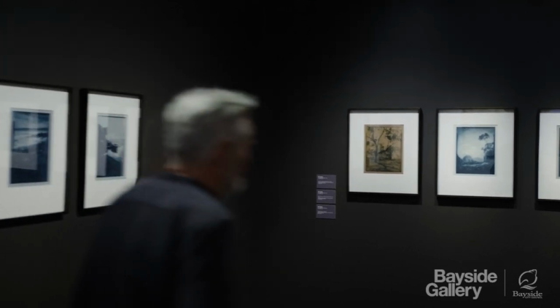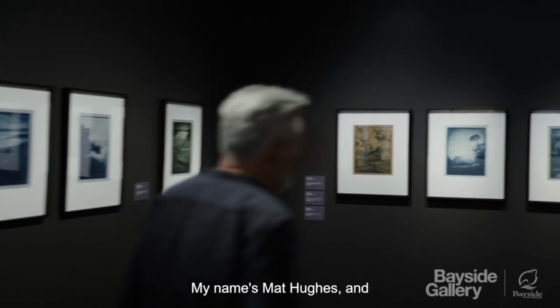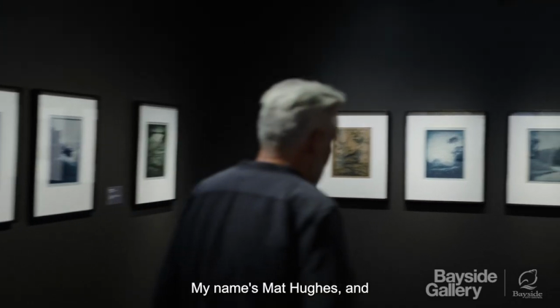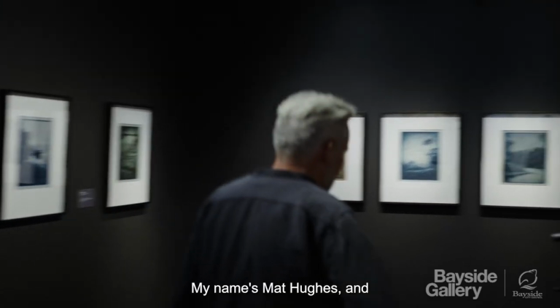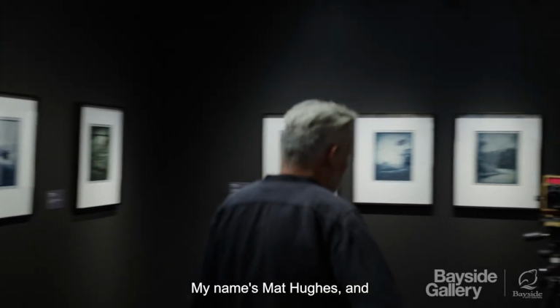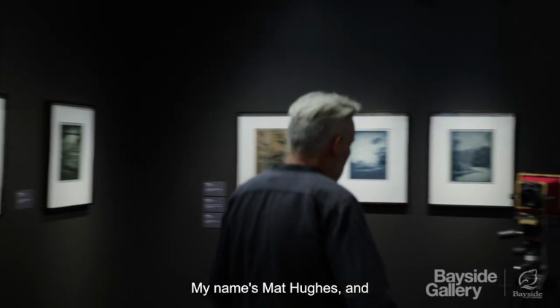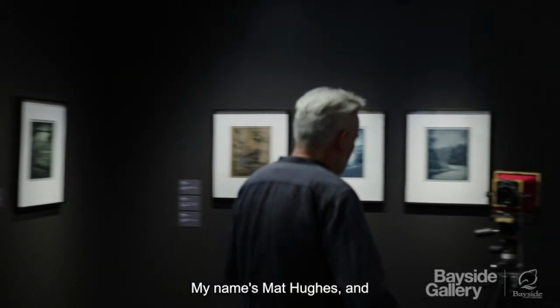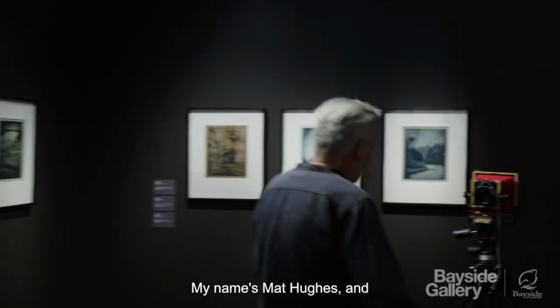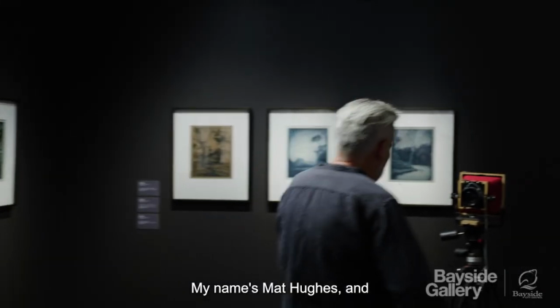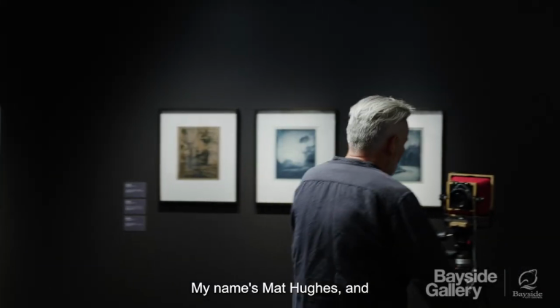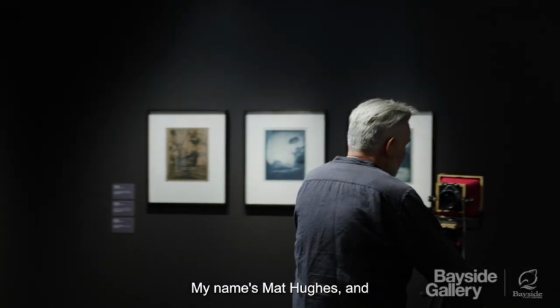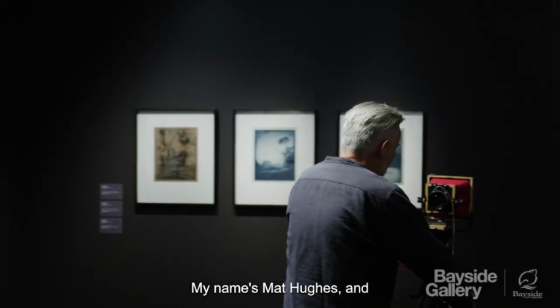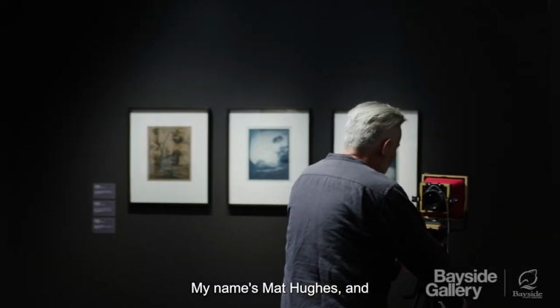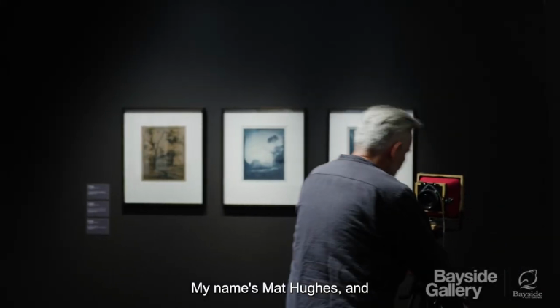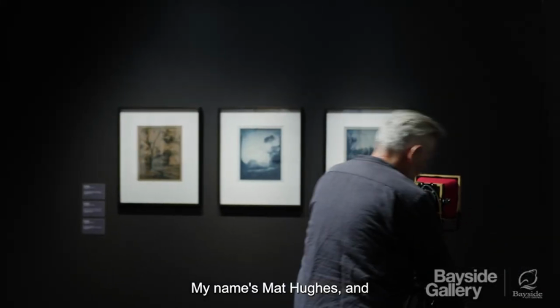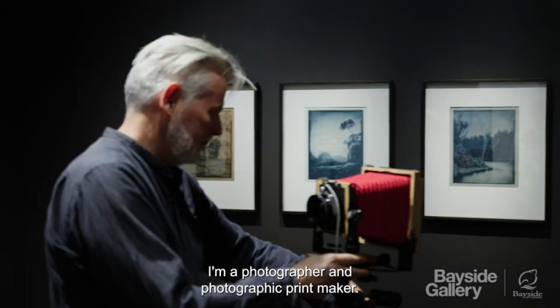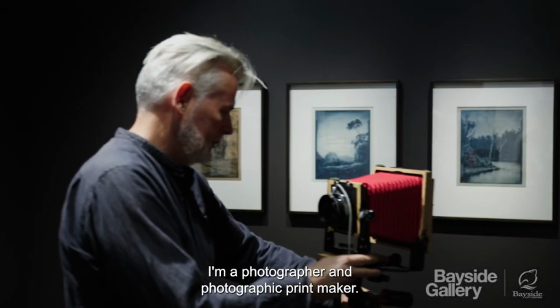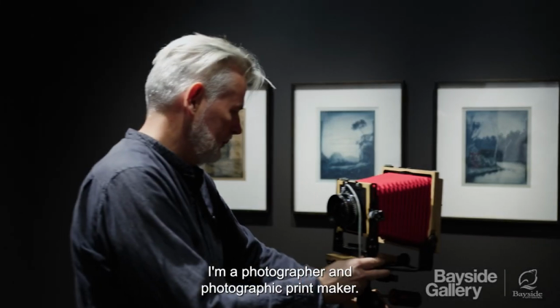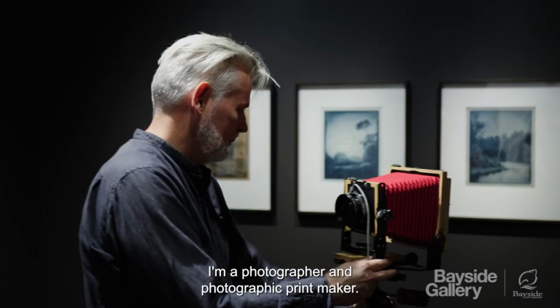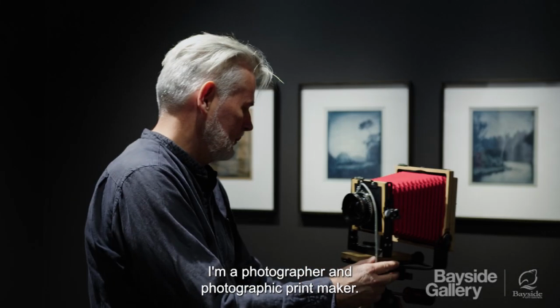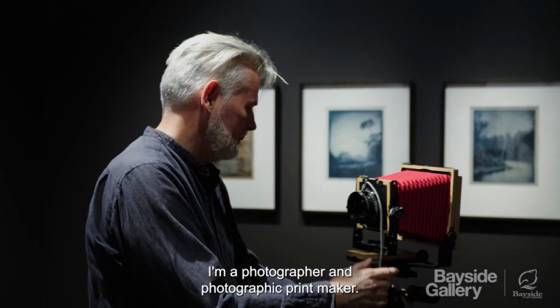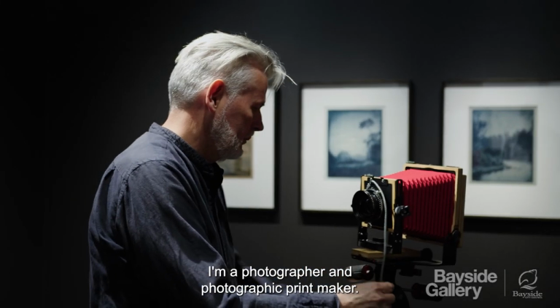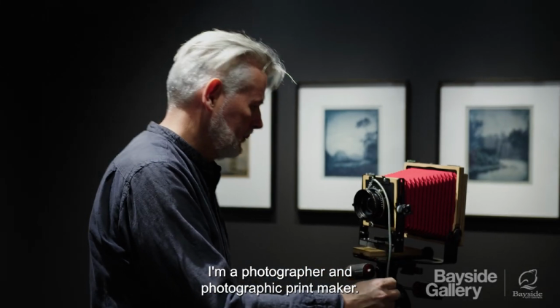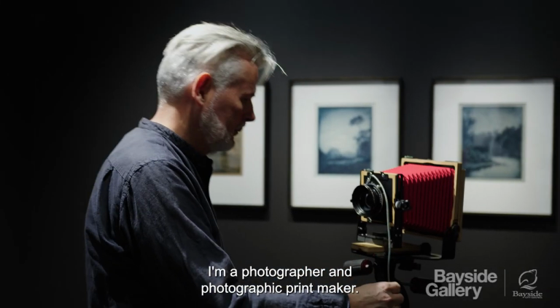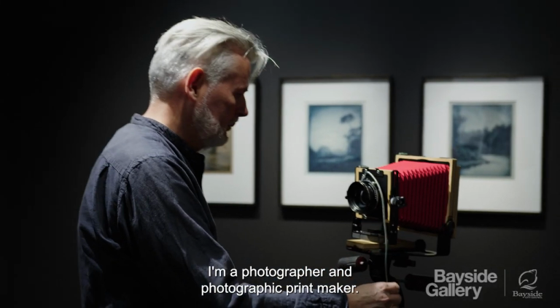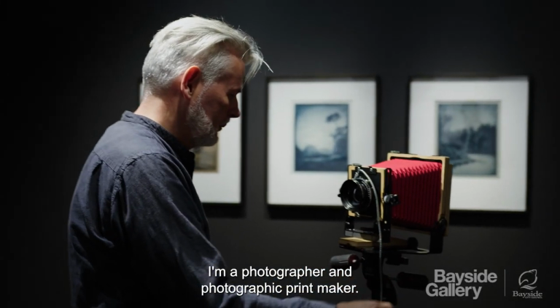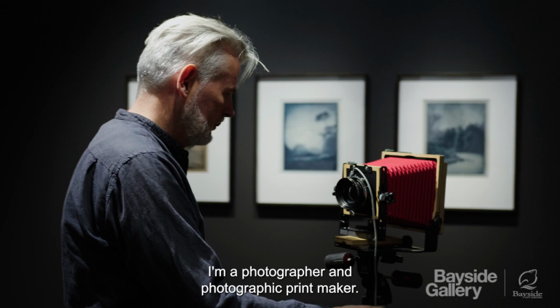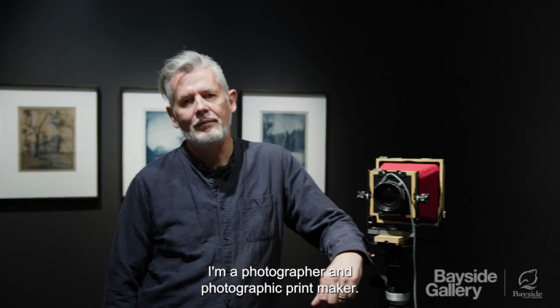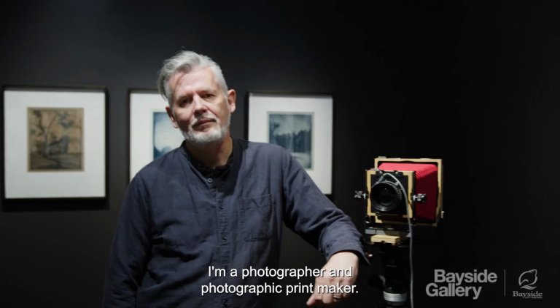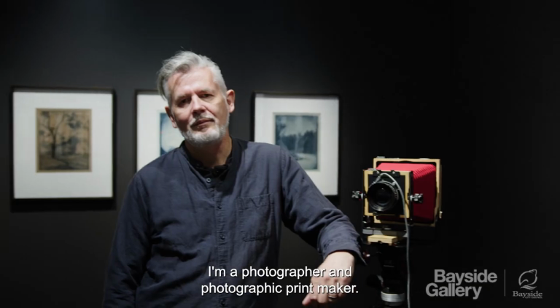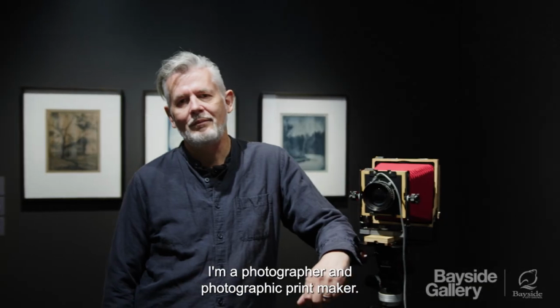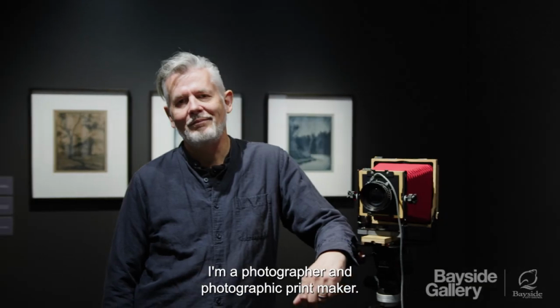My name's Matt Hughes and I'm a photographer and photographic printmaker.